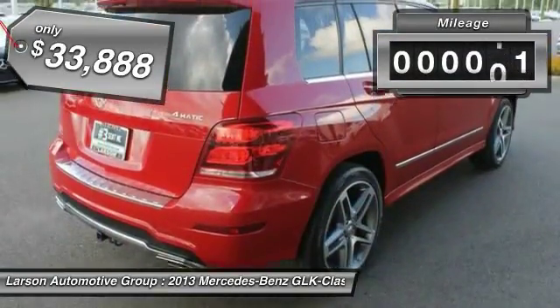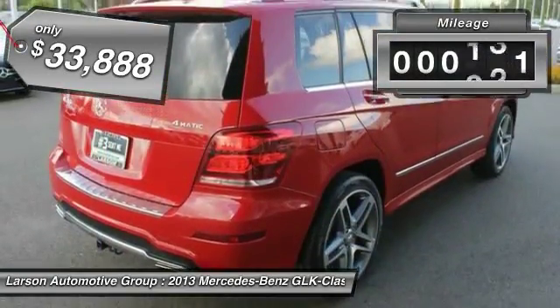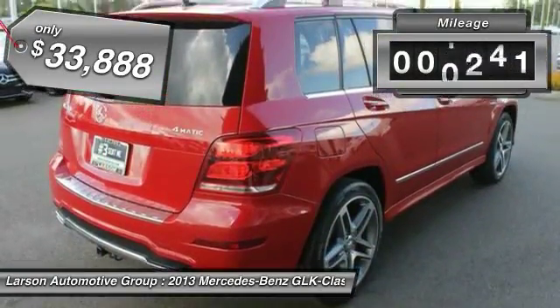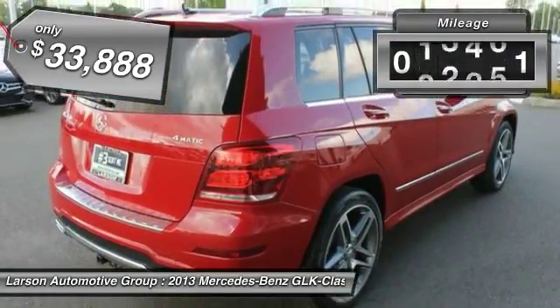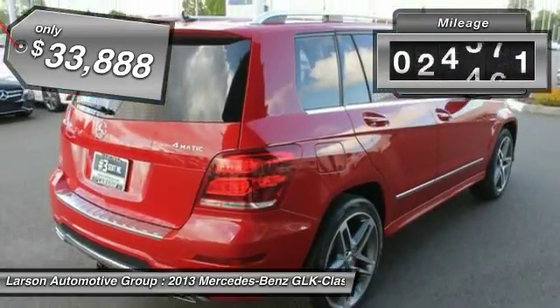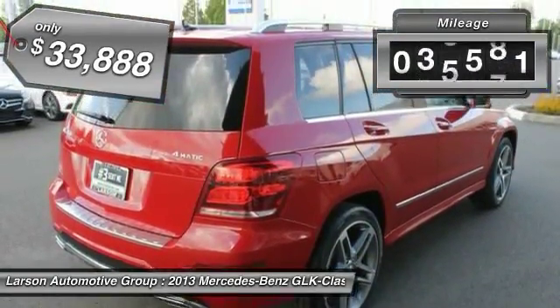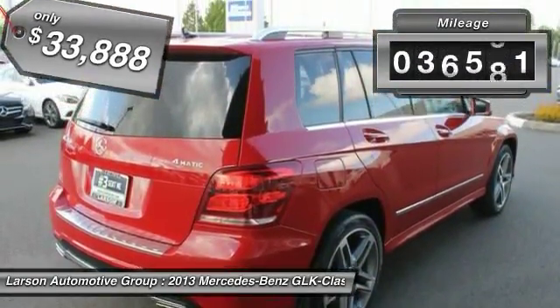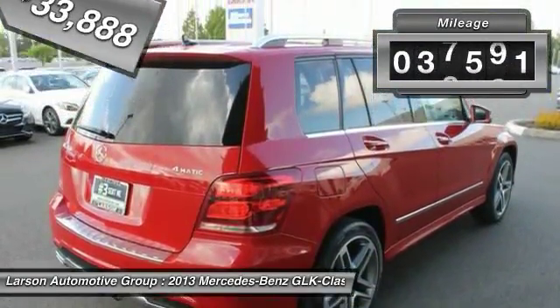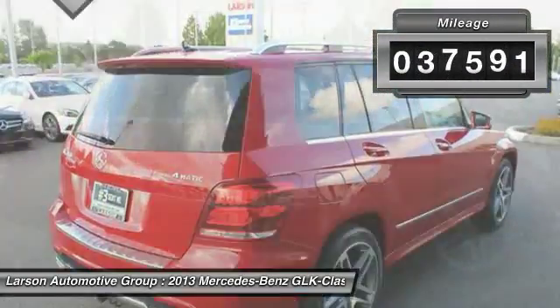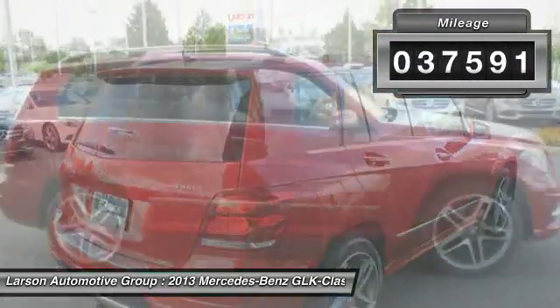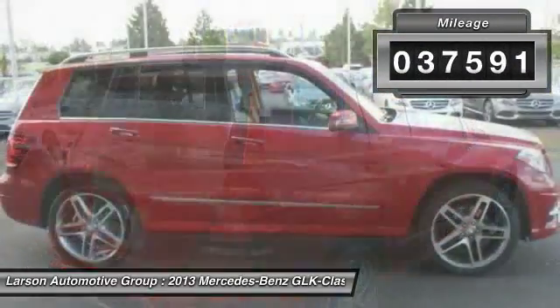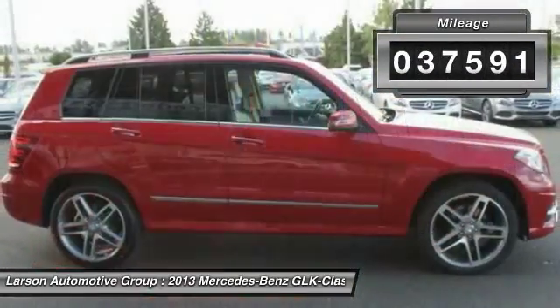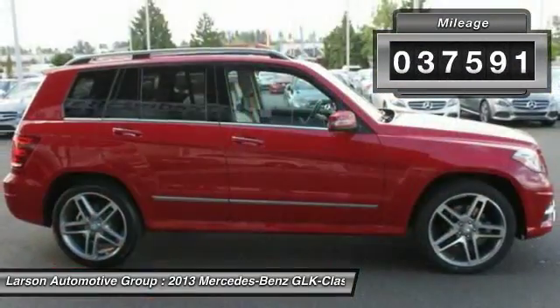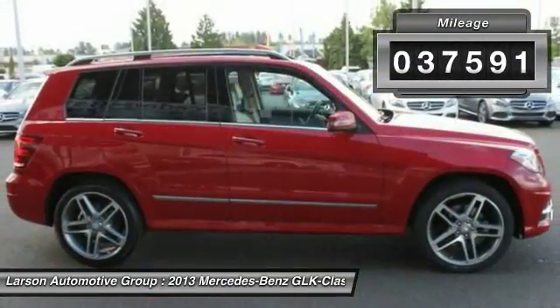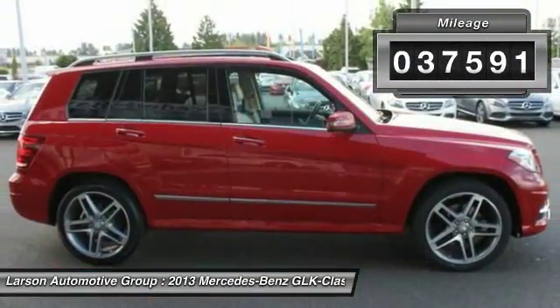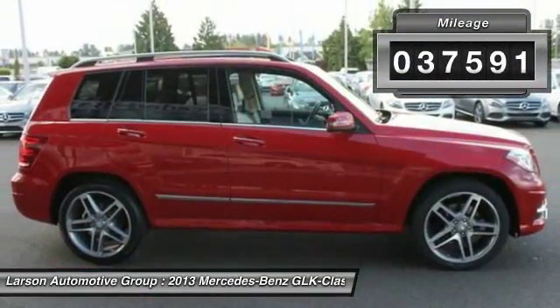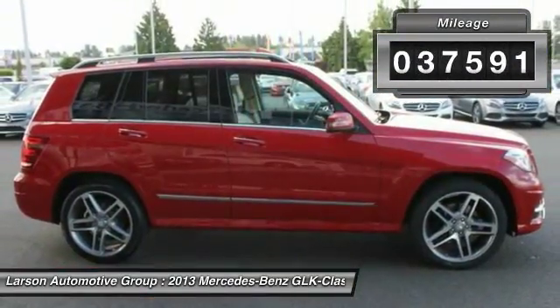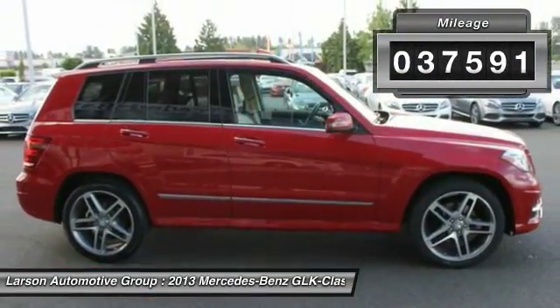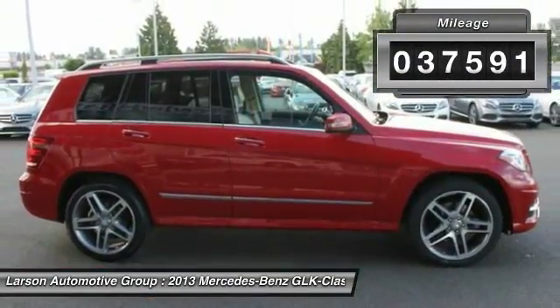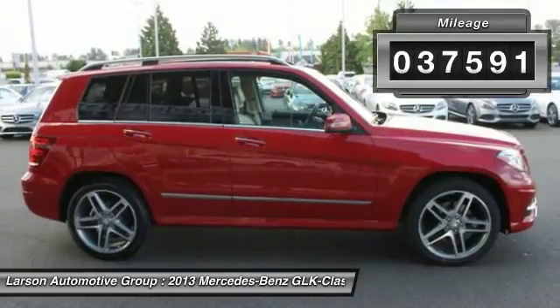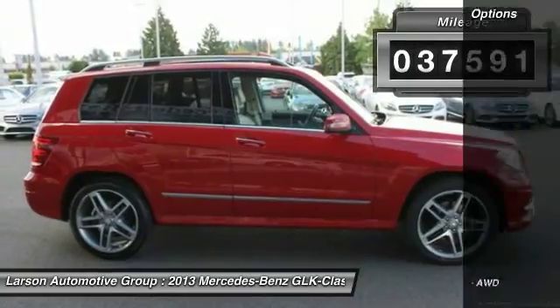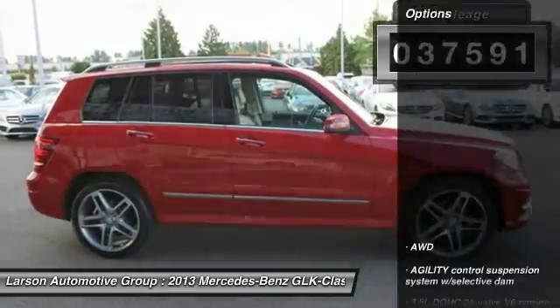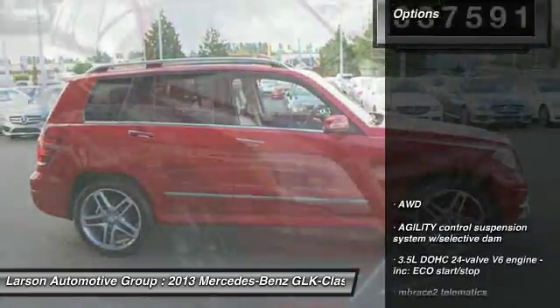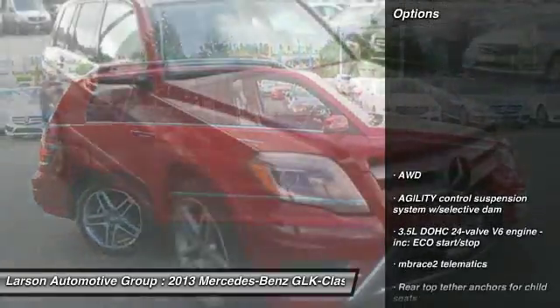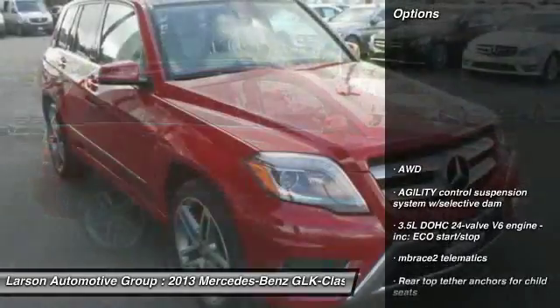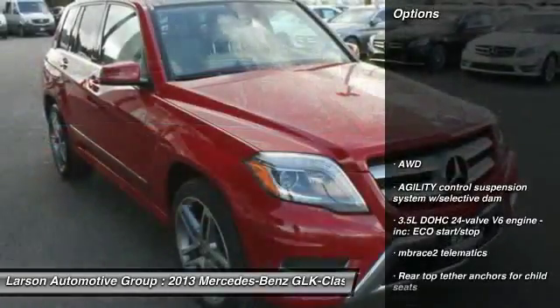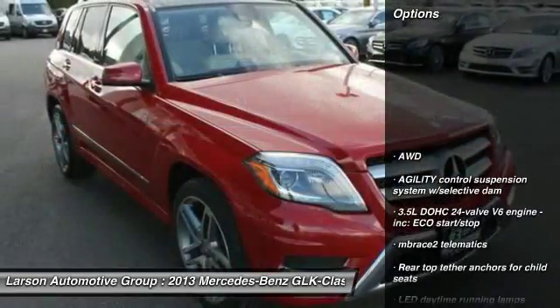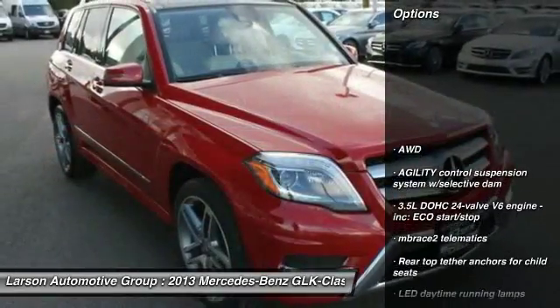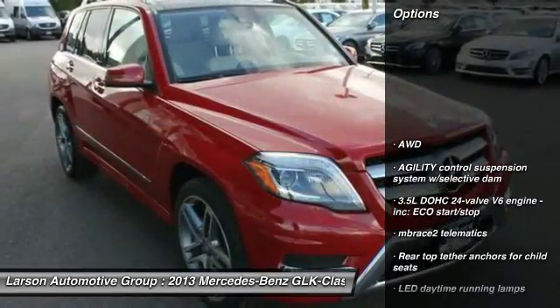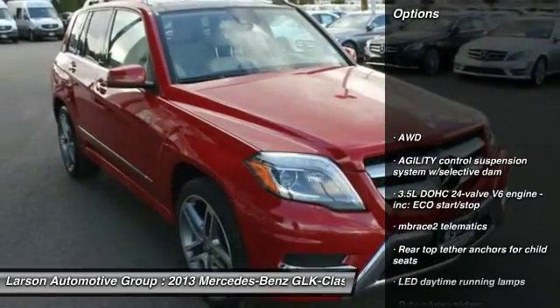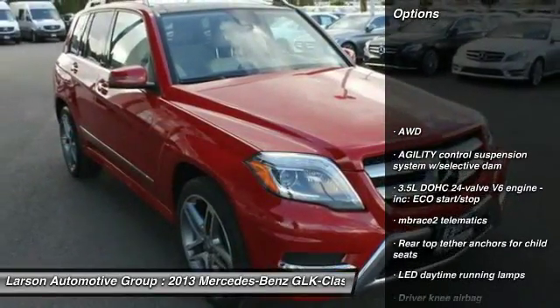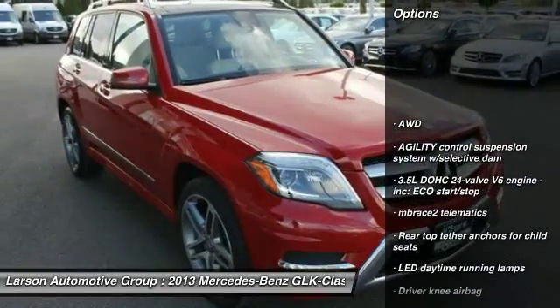This vehicle has less than 40,000 miles. Here are some of this vehicle's great options: all-wheel drive.